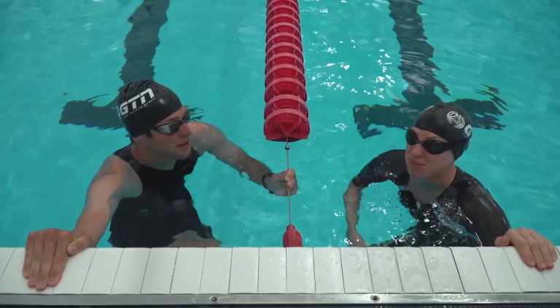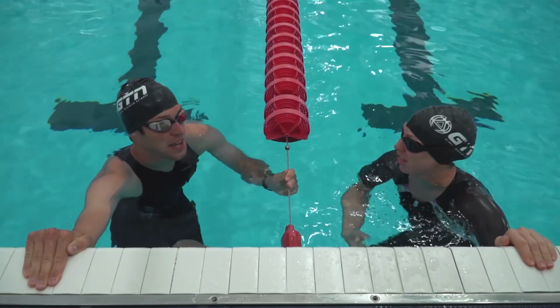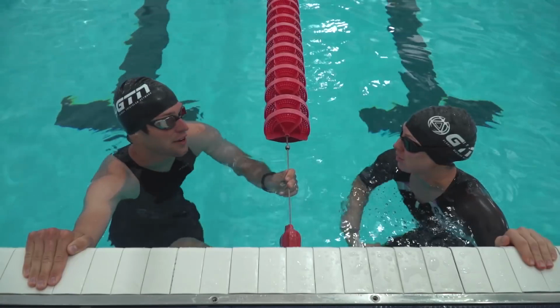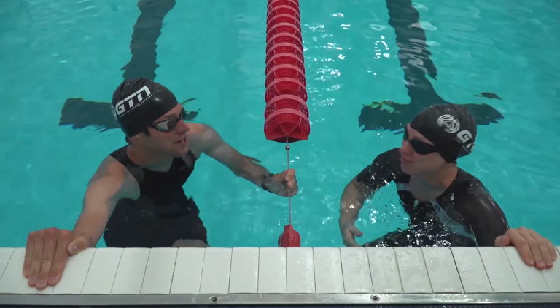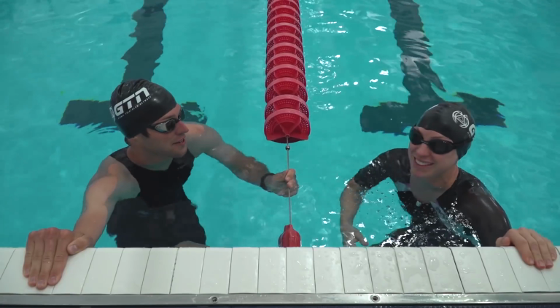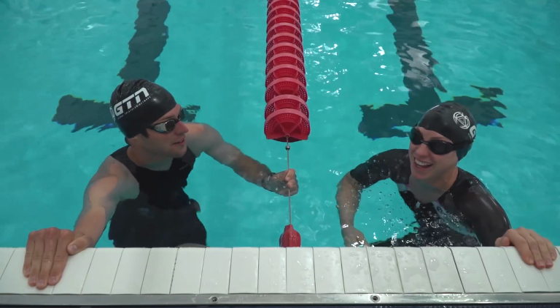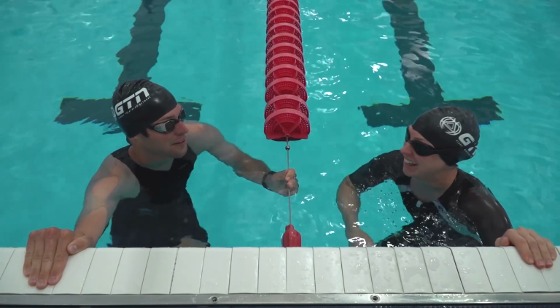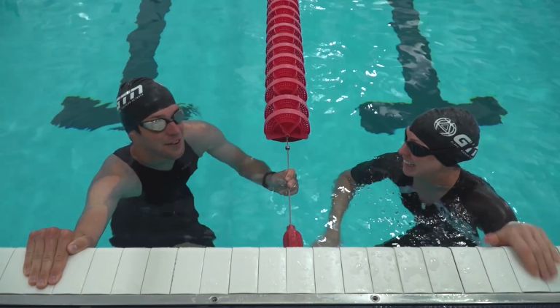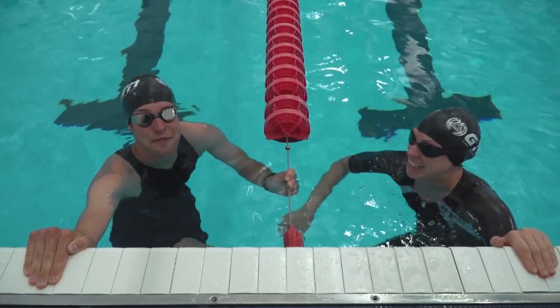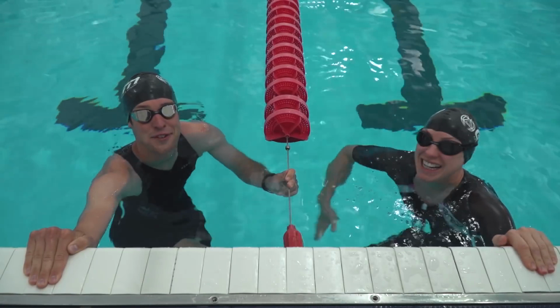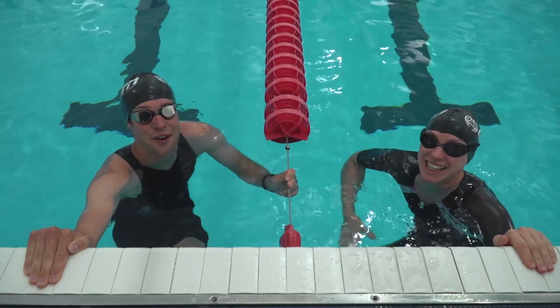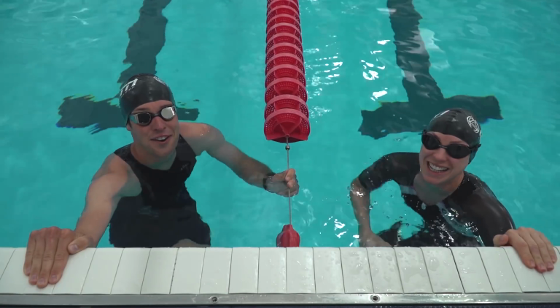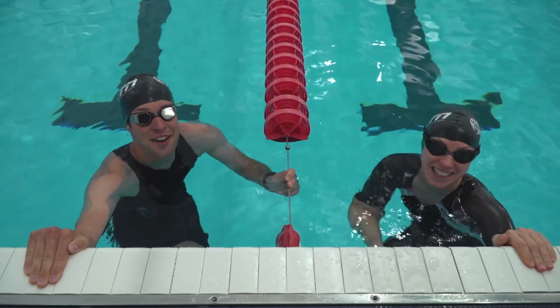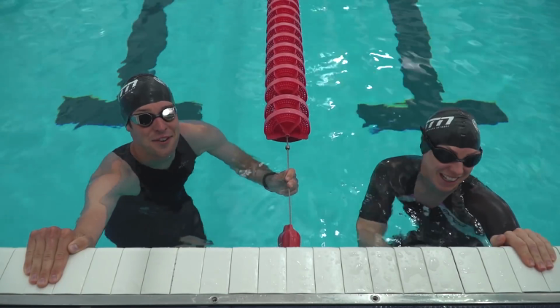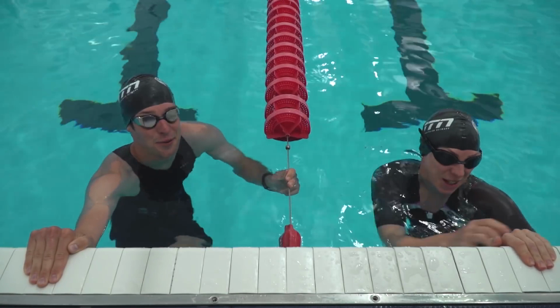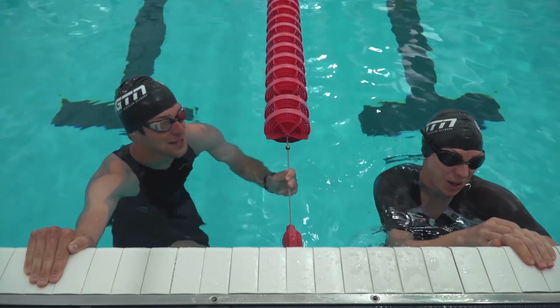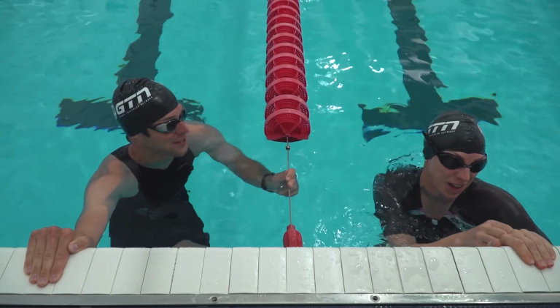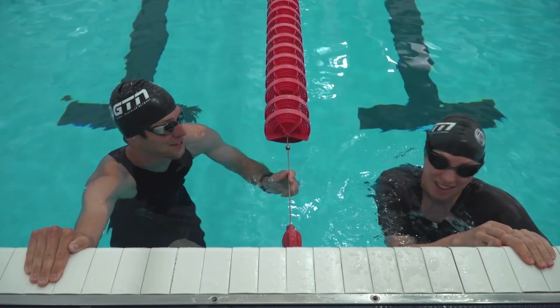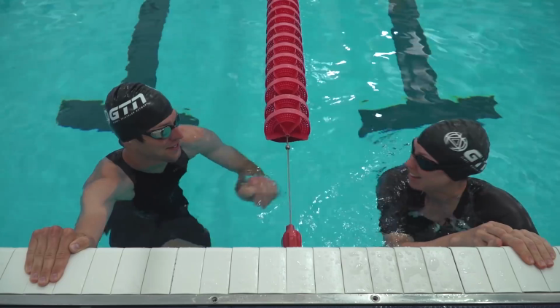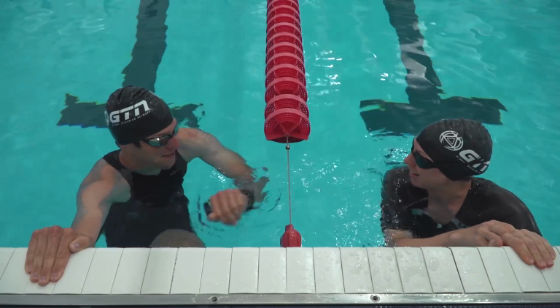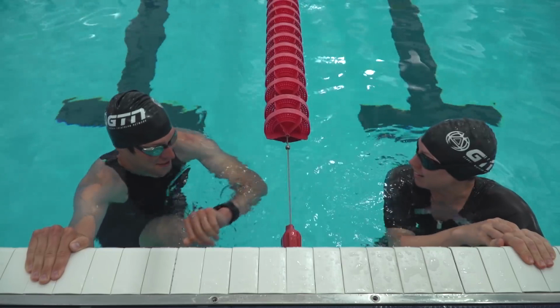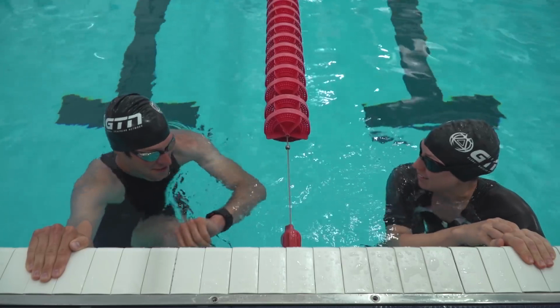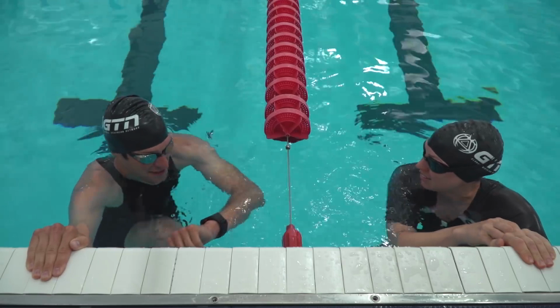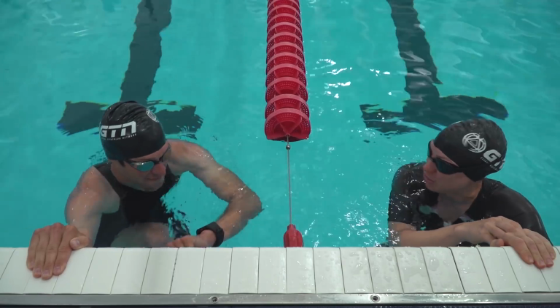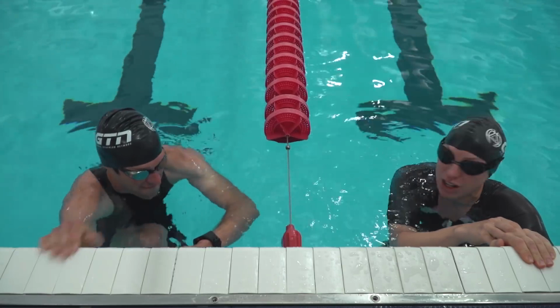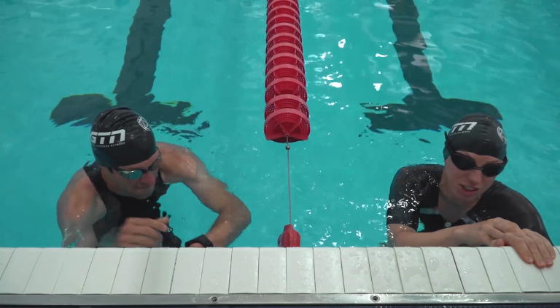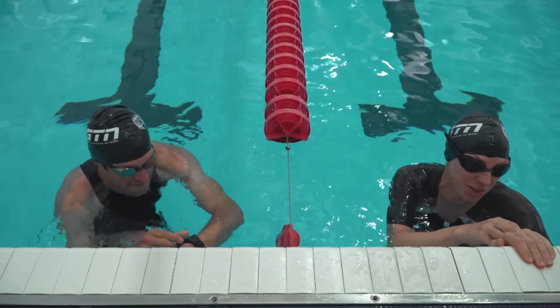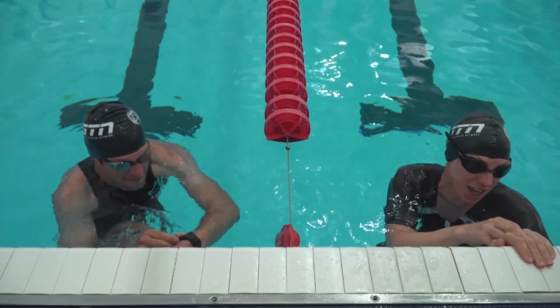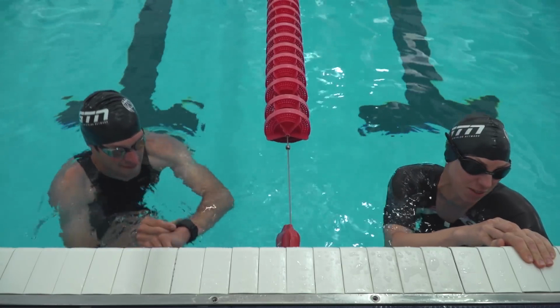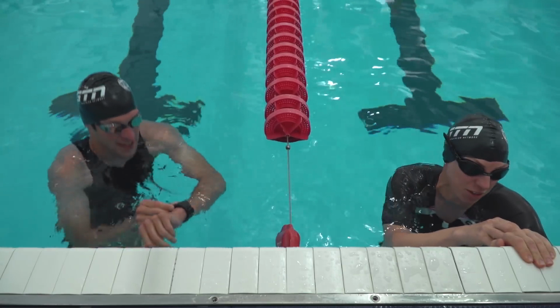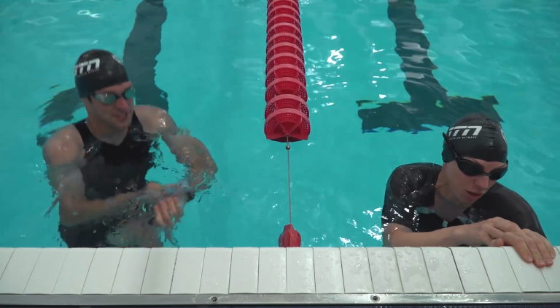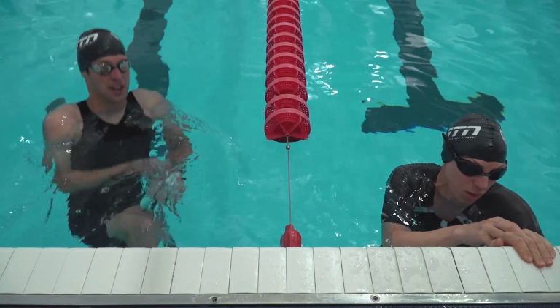Okay, are you ready? First run without the wetsuit. 400 metres — here we go.